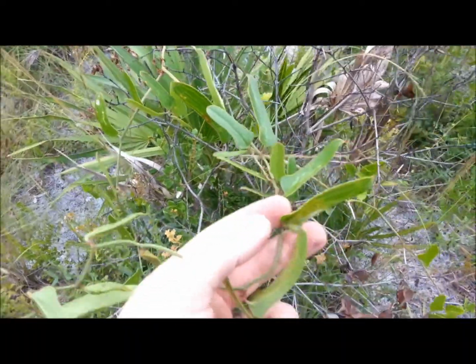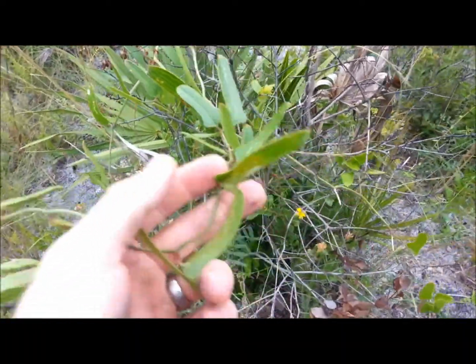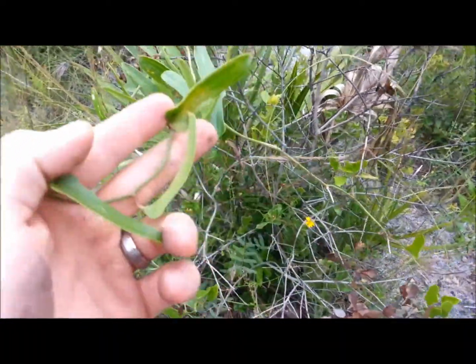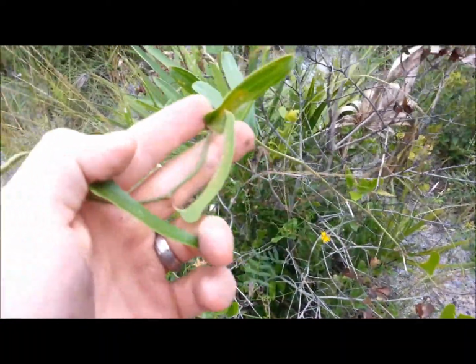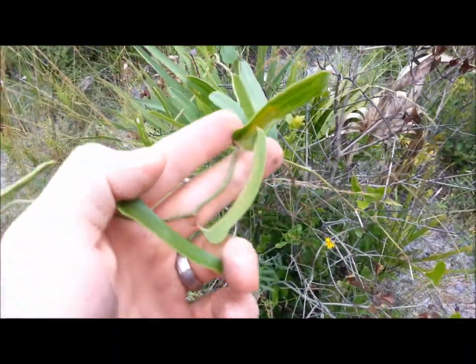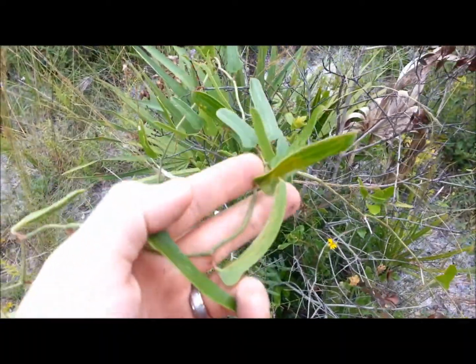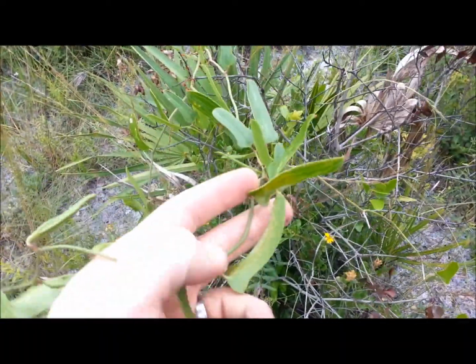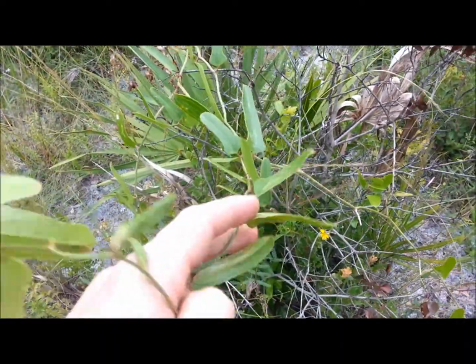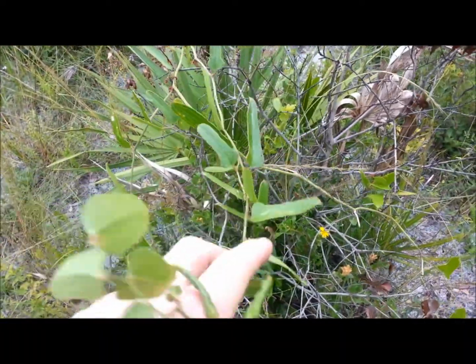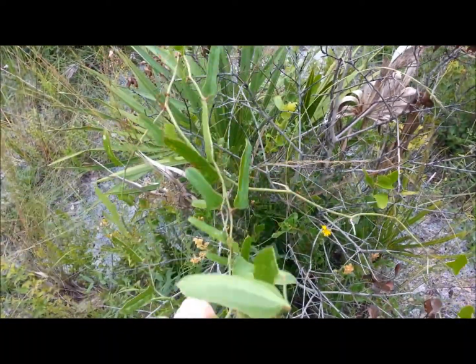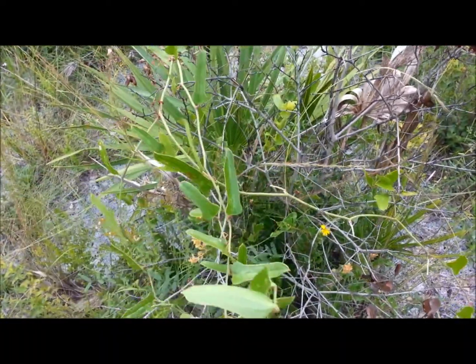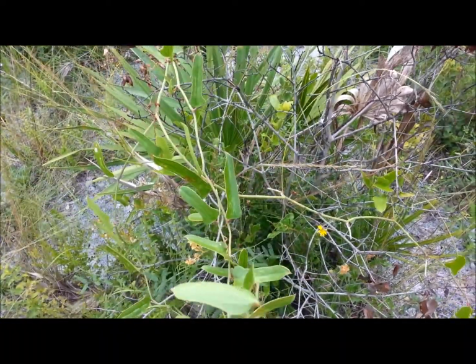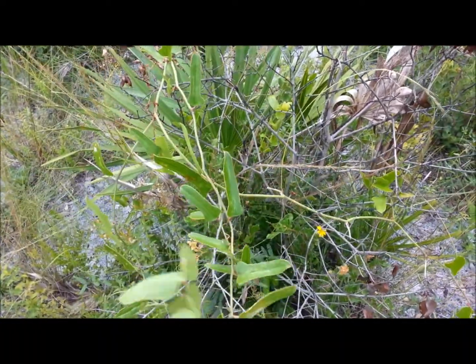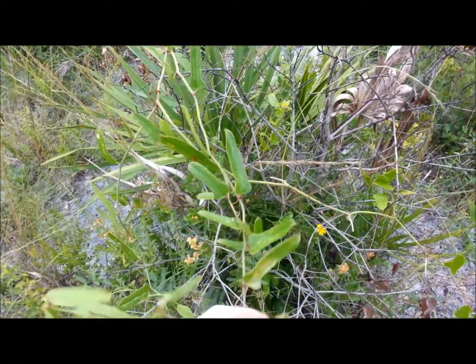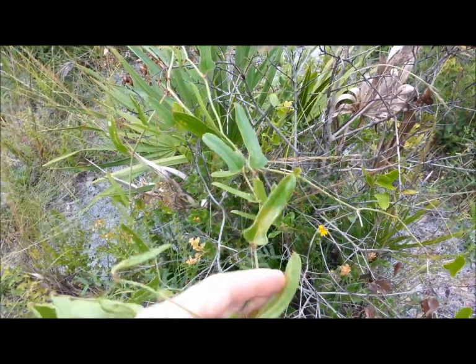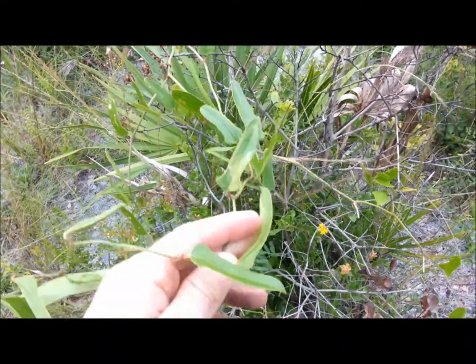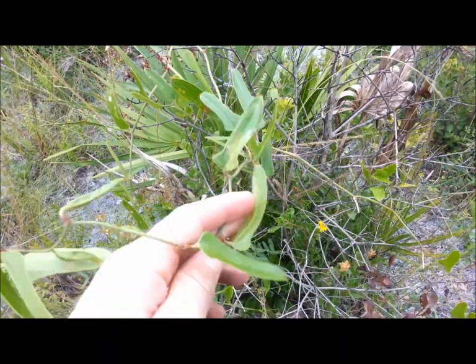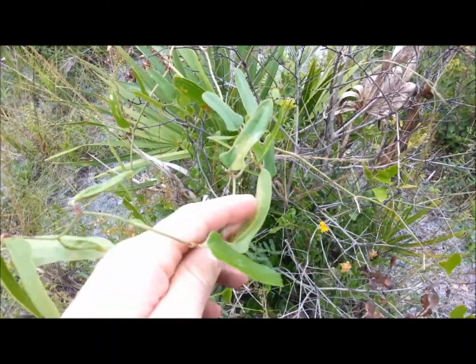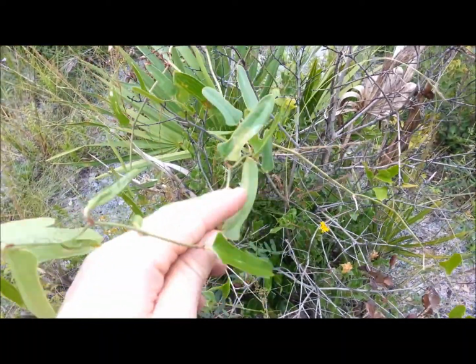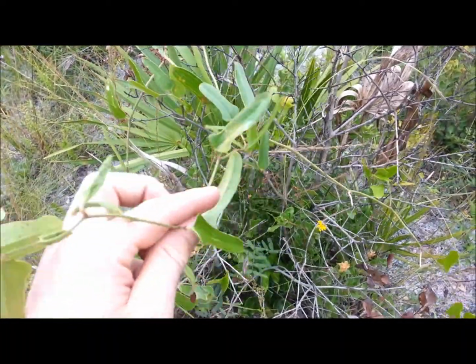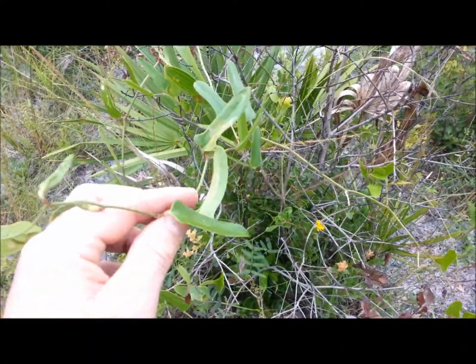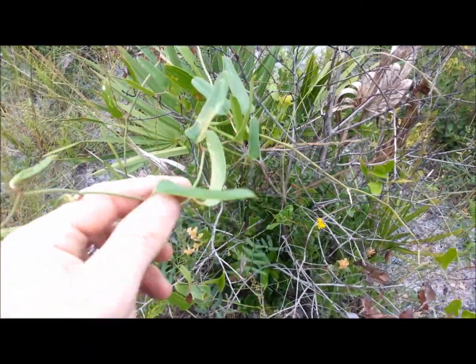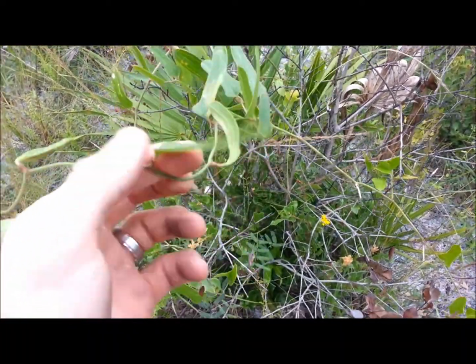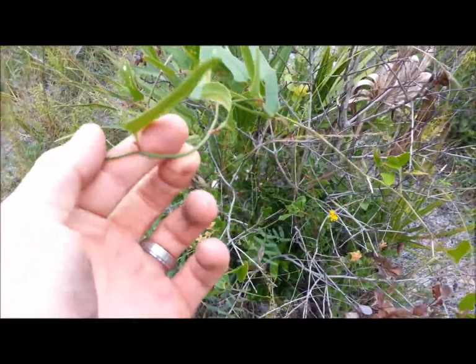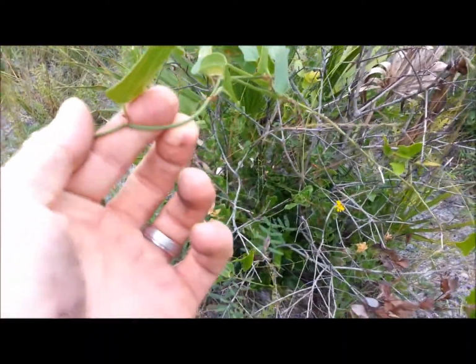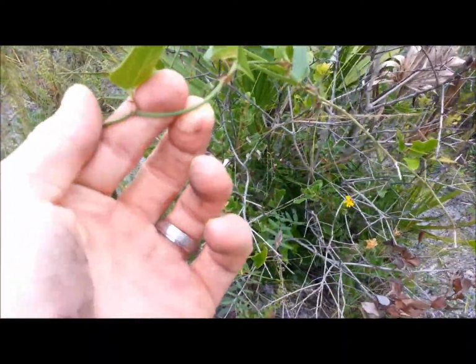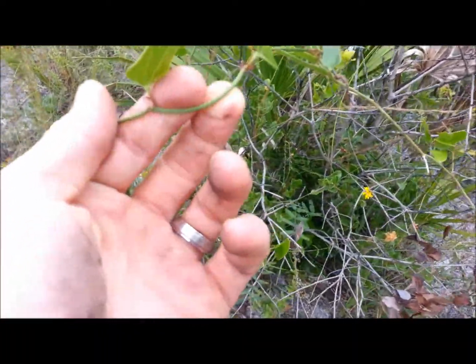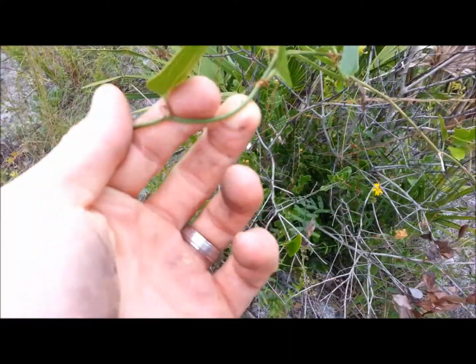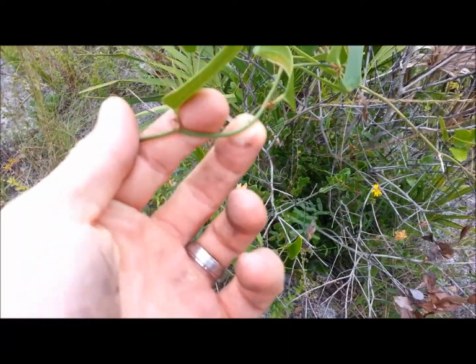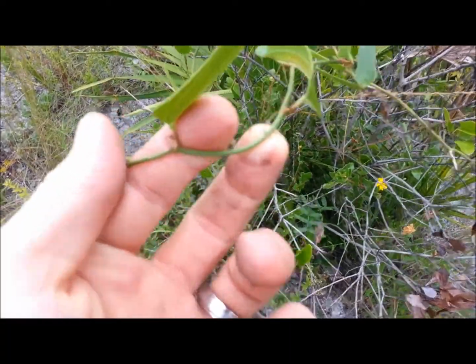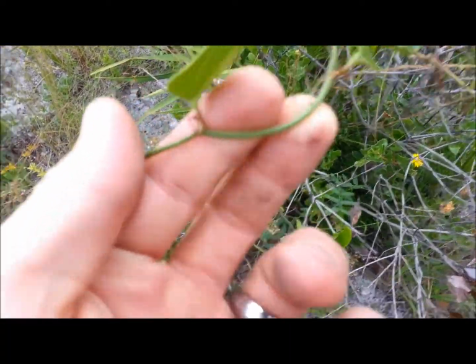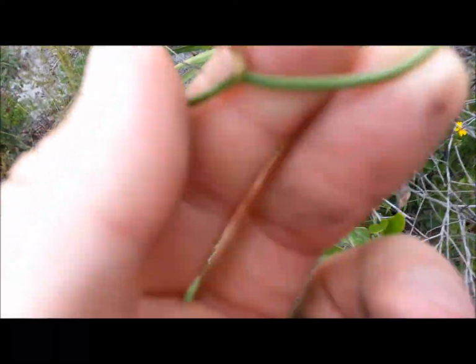But this is Common Greenbrier, or Smilax. Be careful — it does have thorns on it.